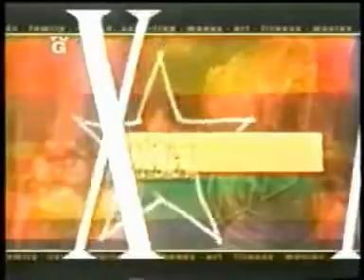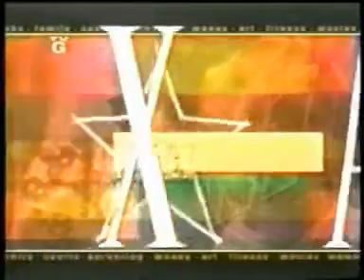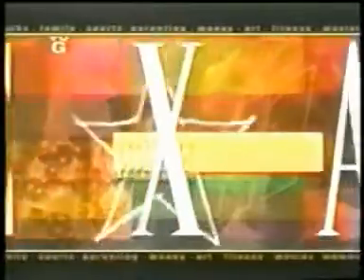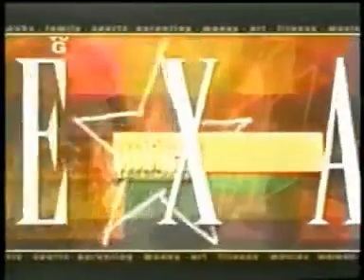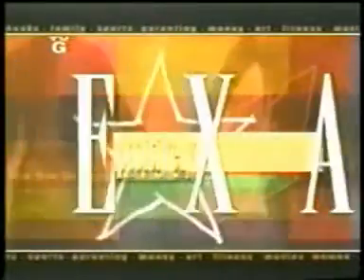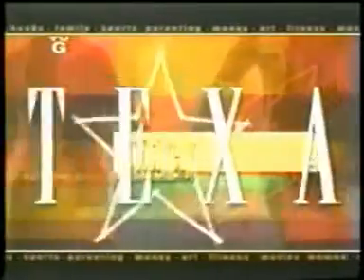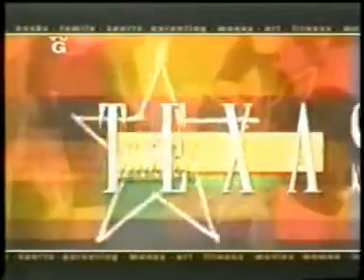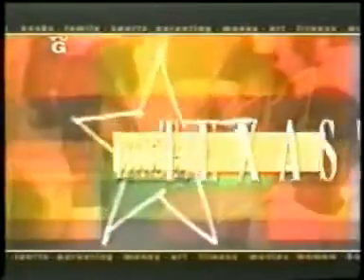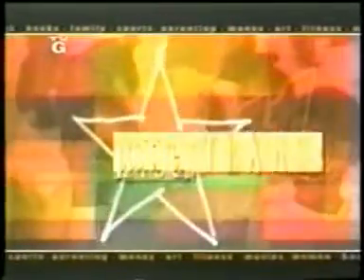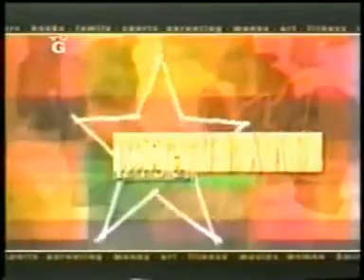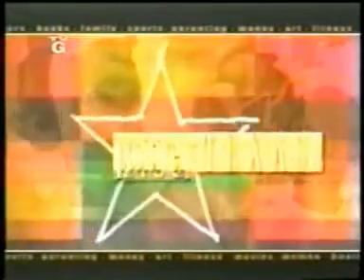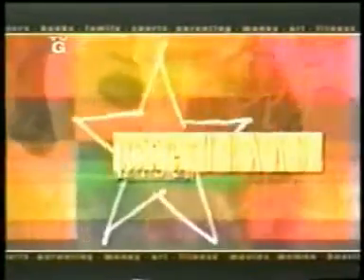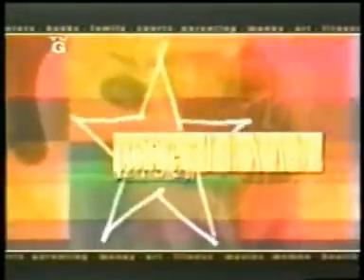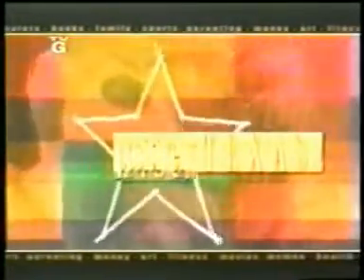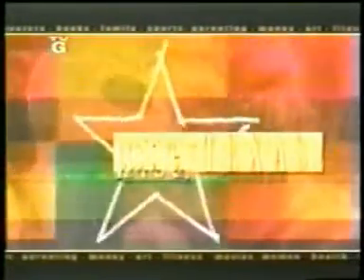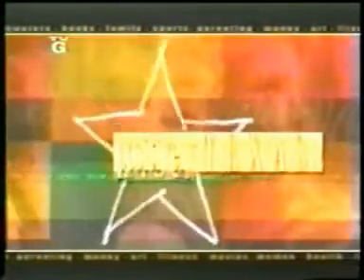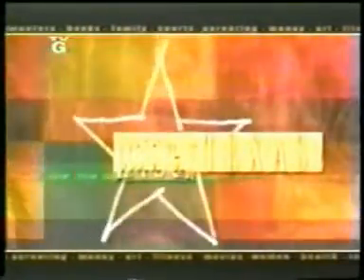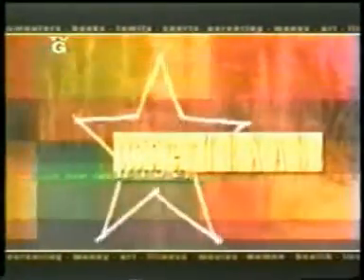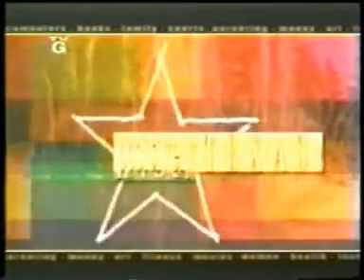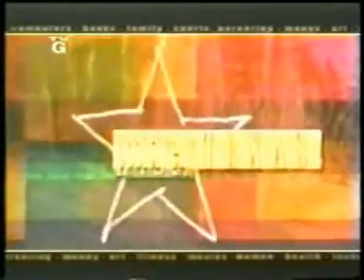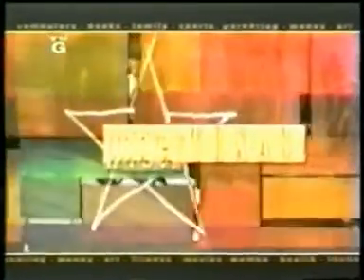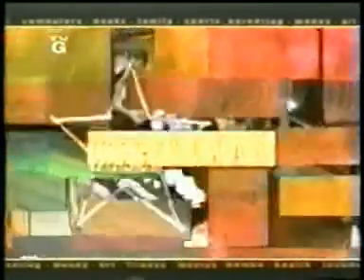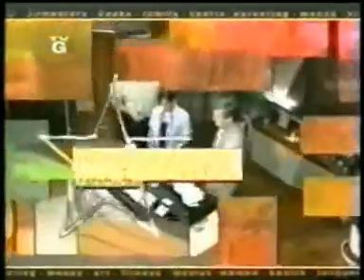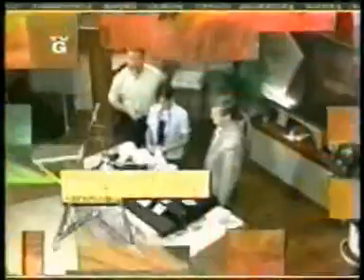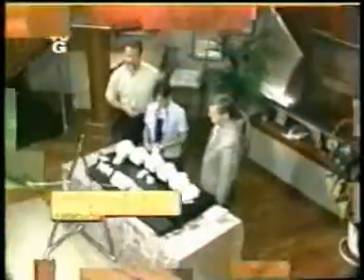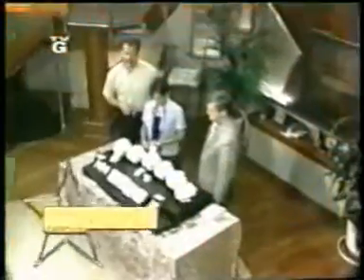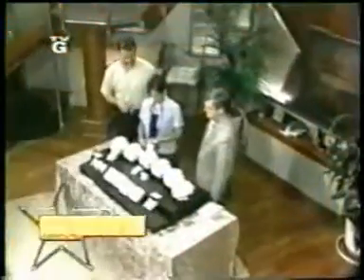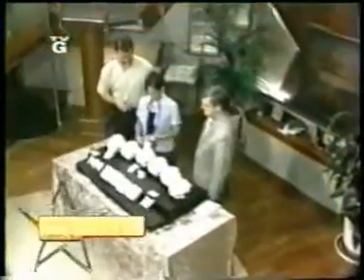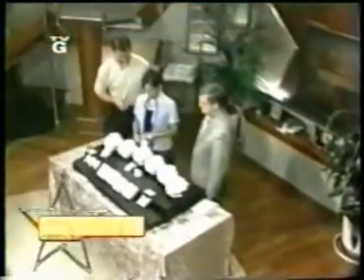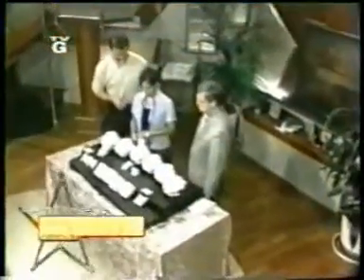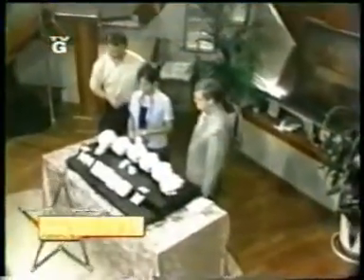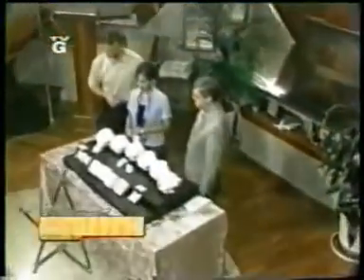Welcome to Positively Texas, live with your hosts Brenda Thiel and Jody Dean.